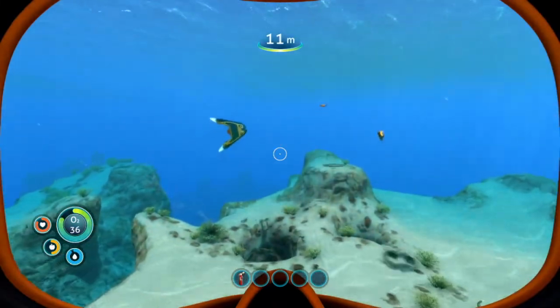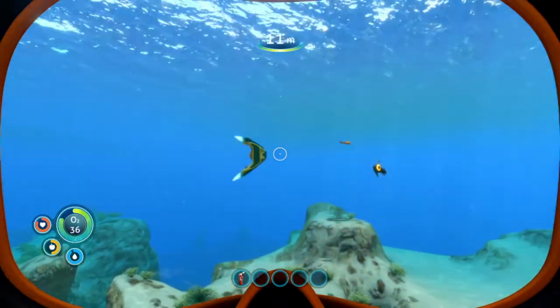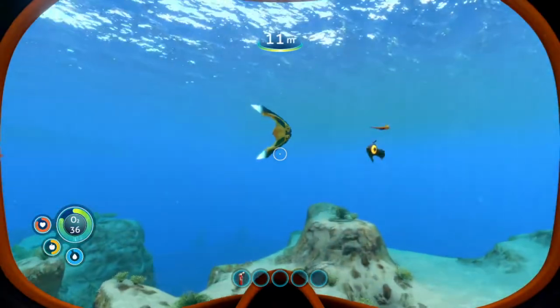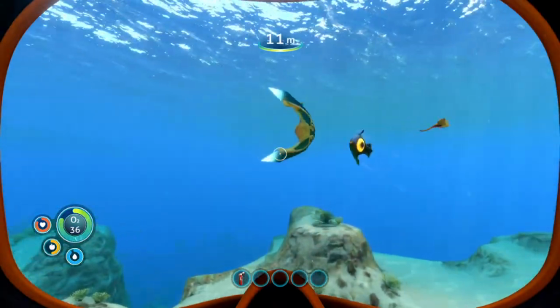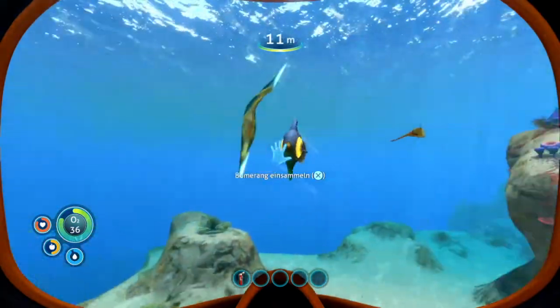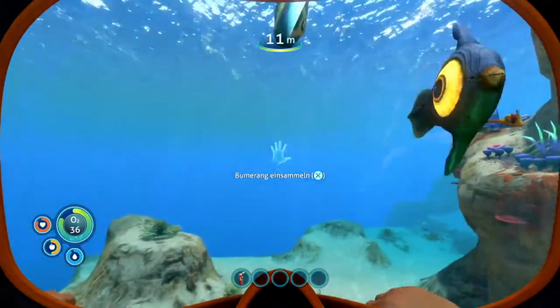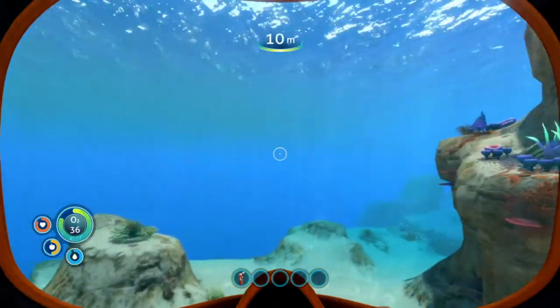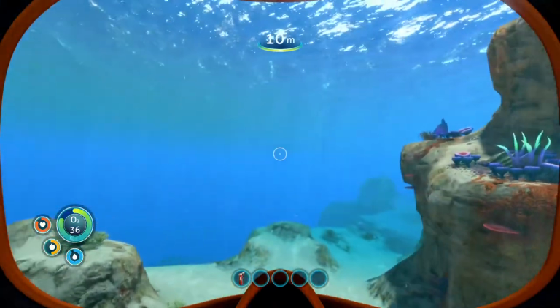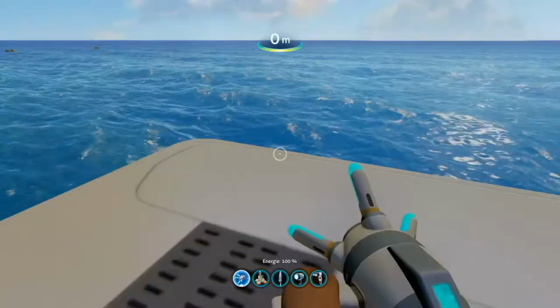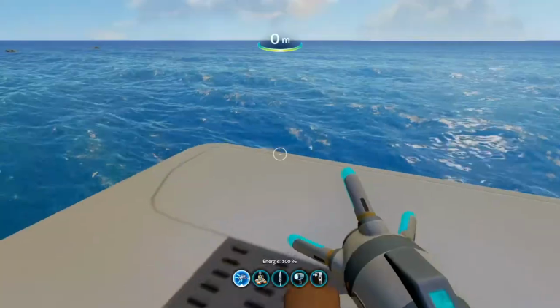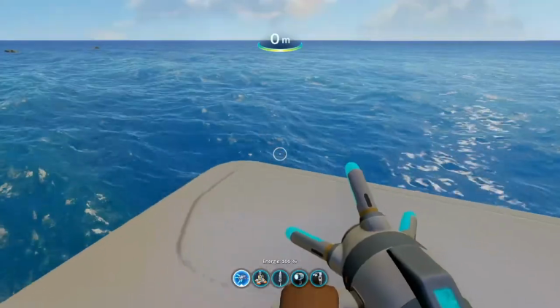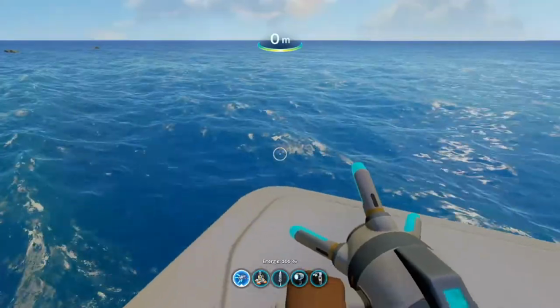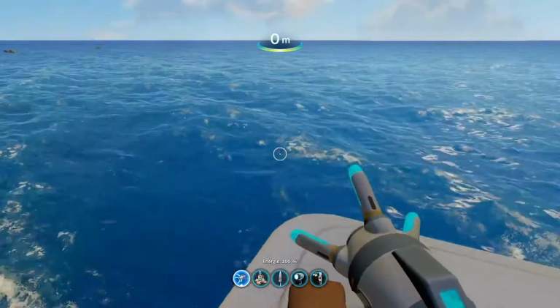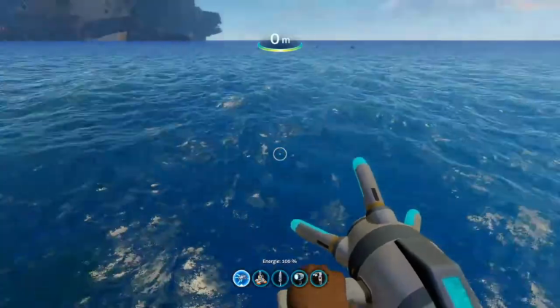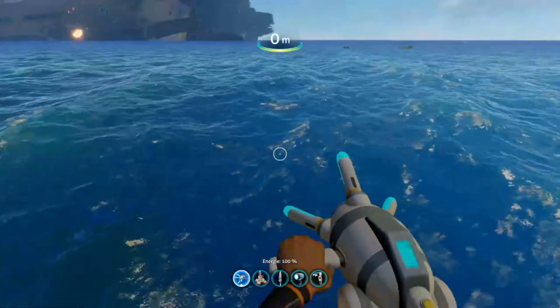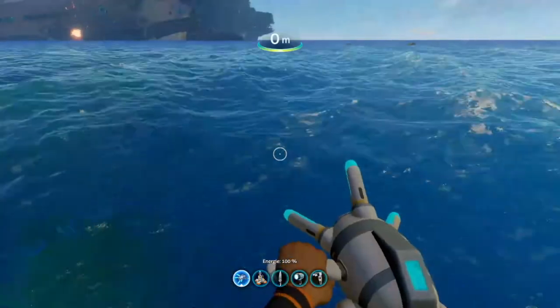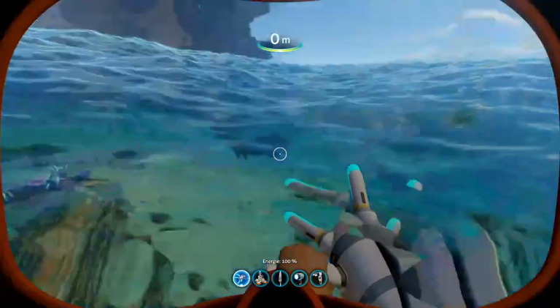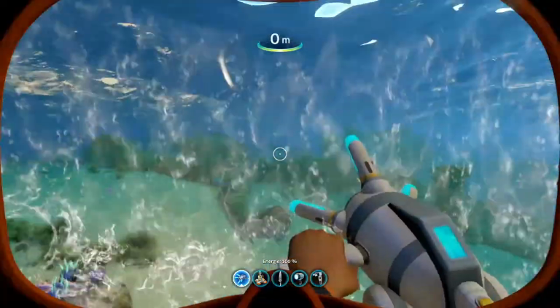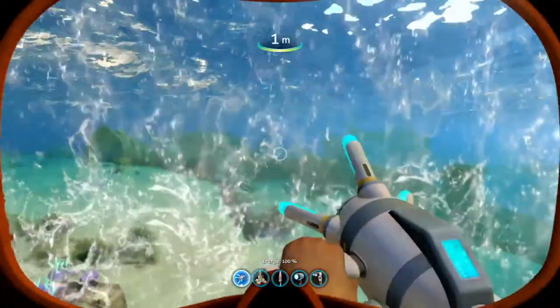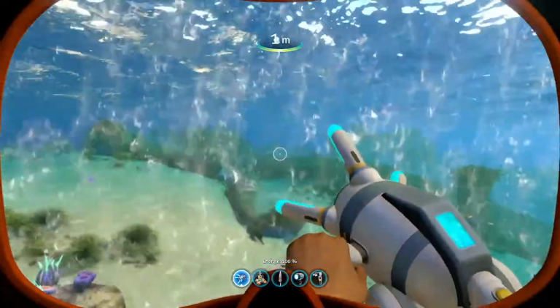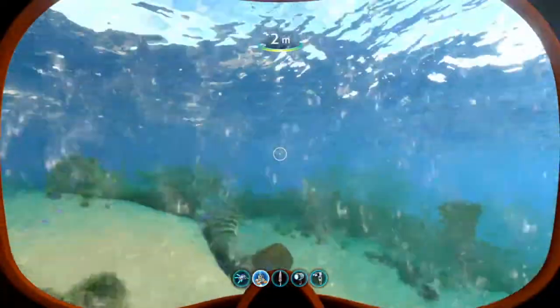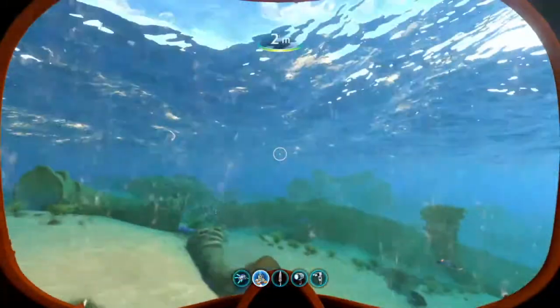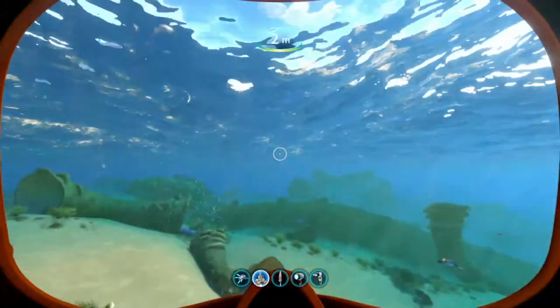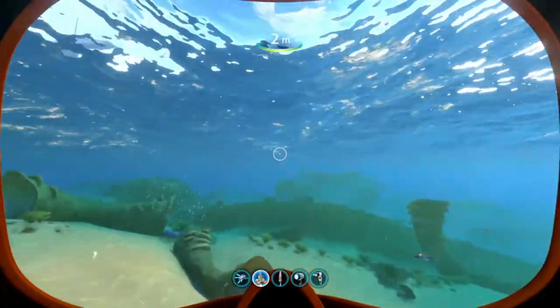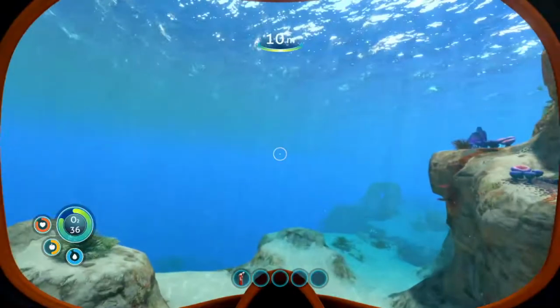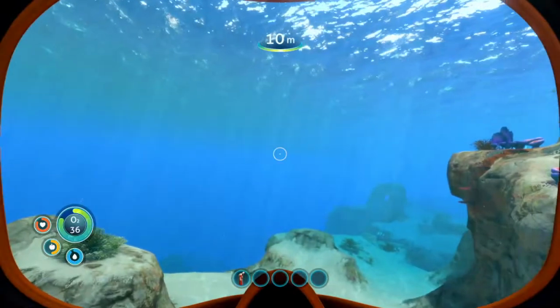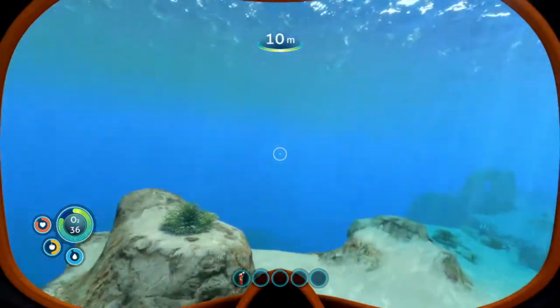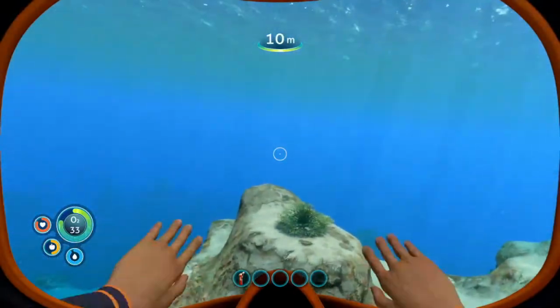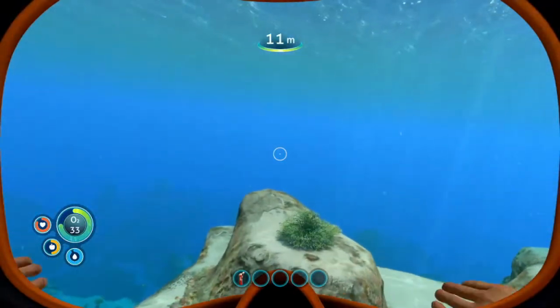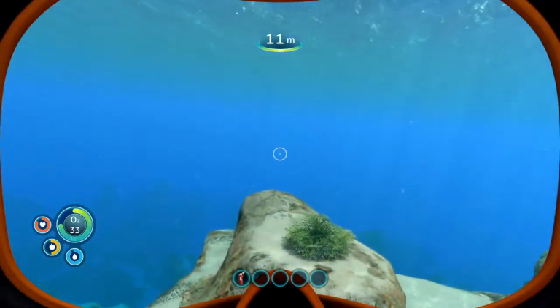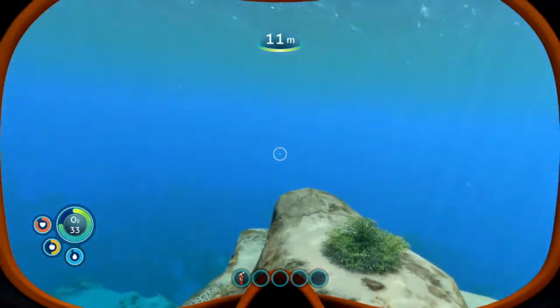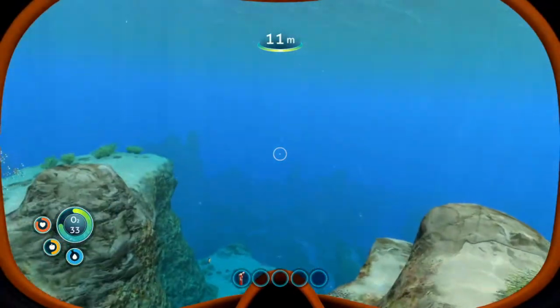To skip the dangerous swimming journey, Altera gave us the wish.com version of the Half-Life Gravity Gun, which we can and will abuse to prop fly.